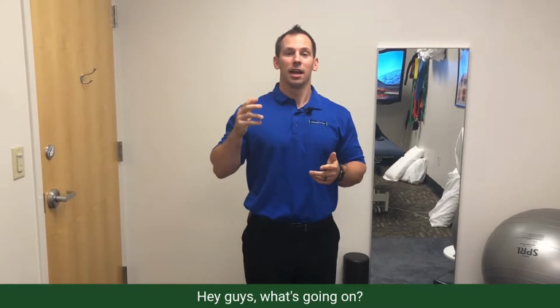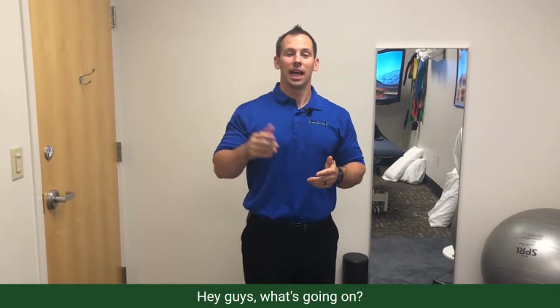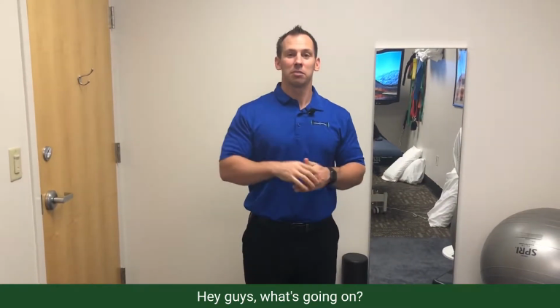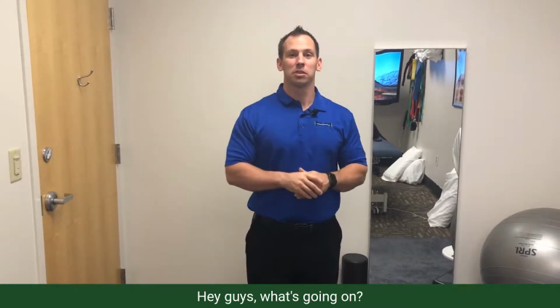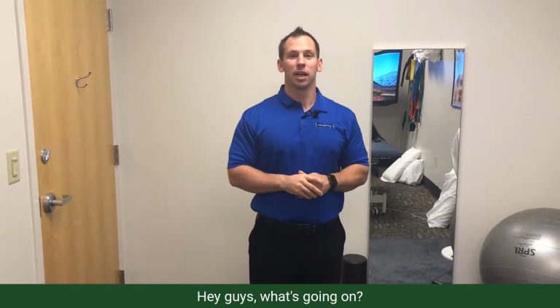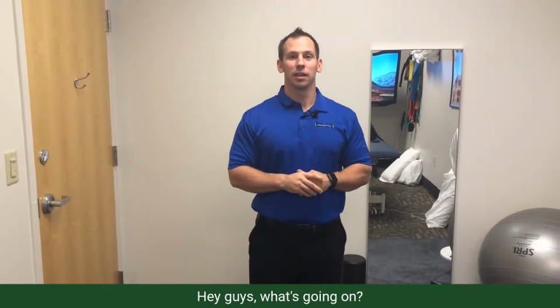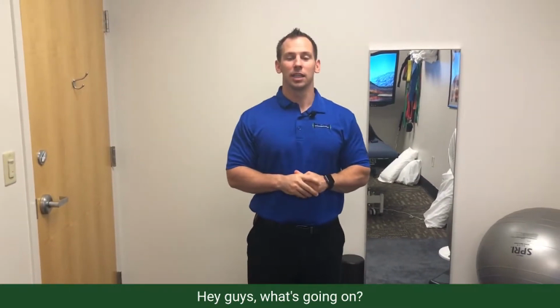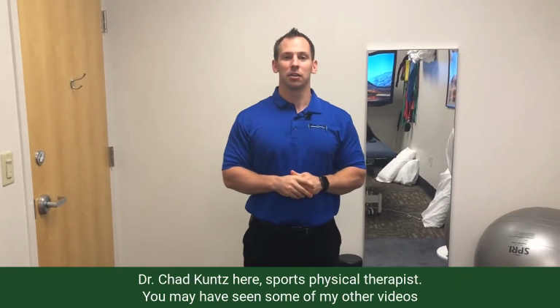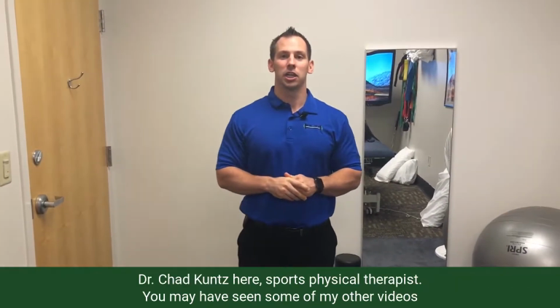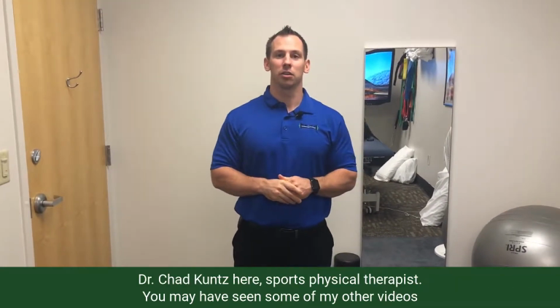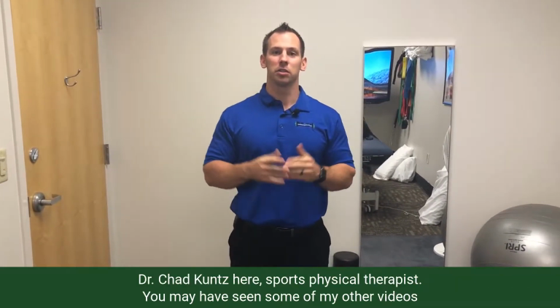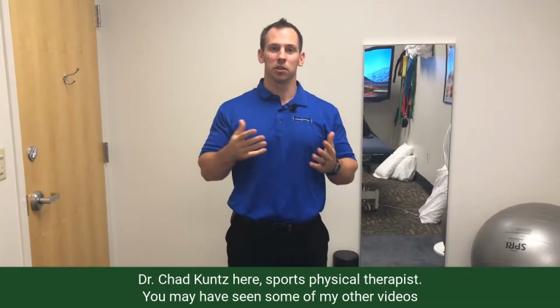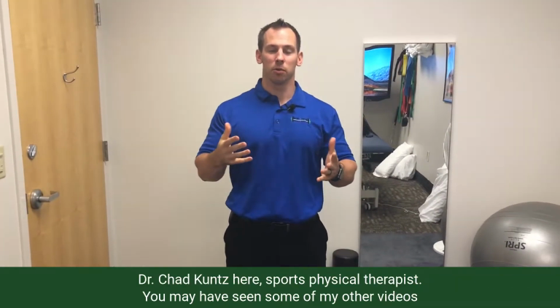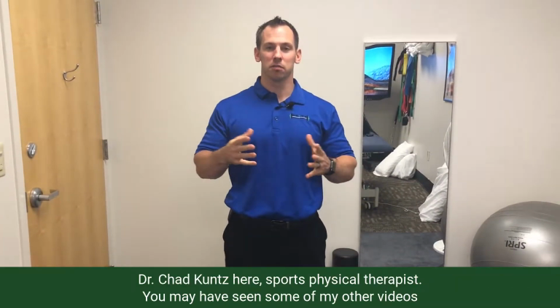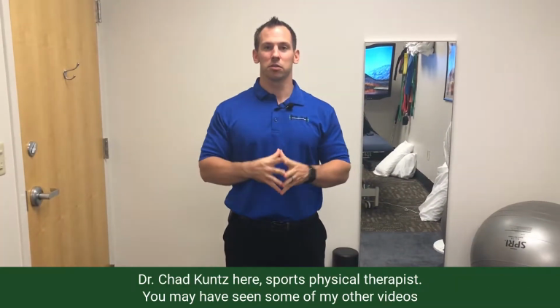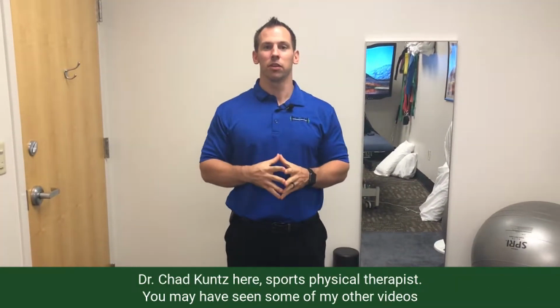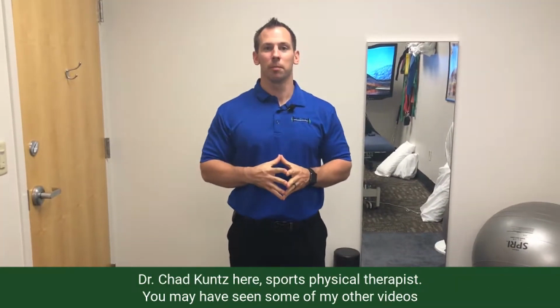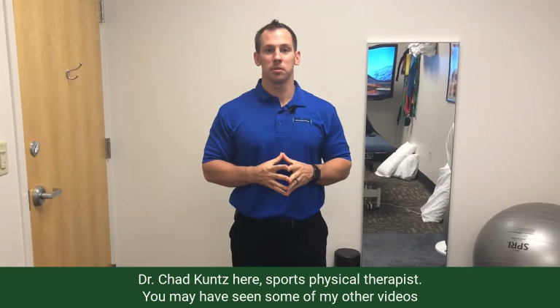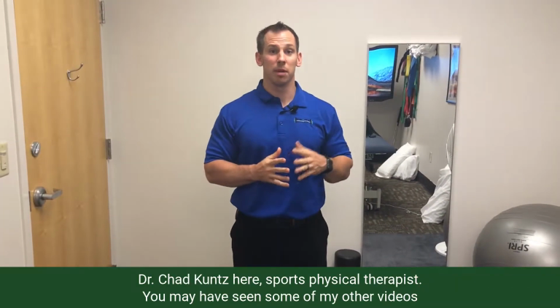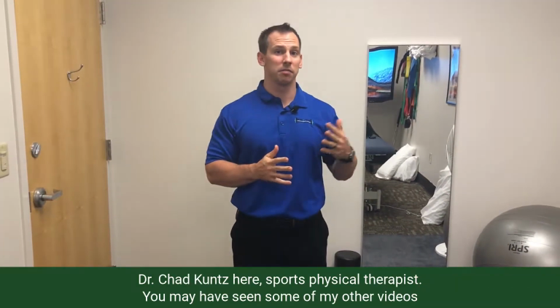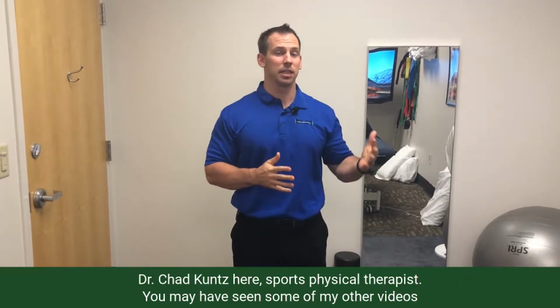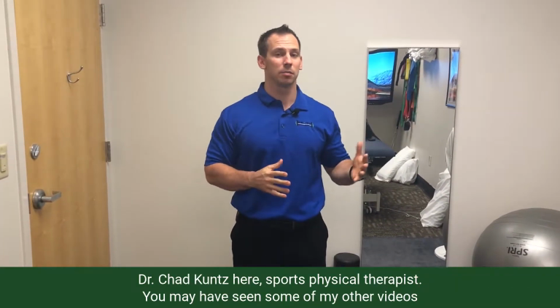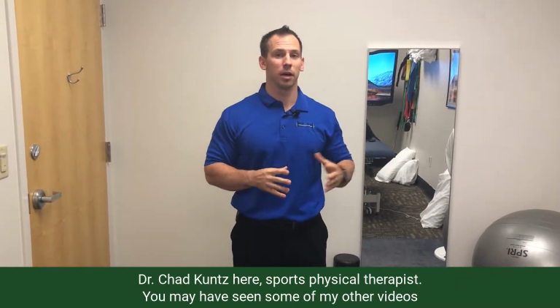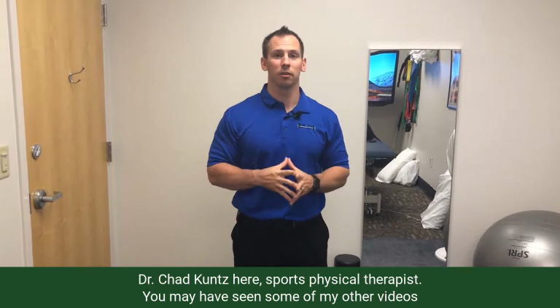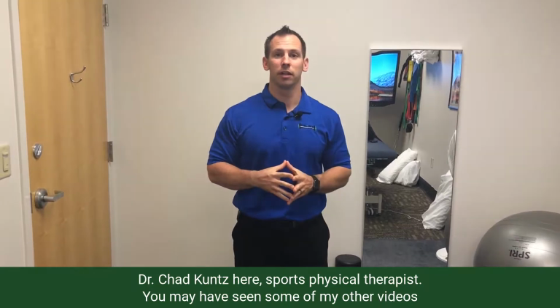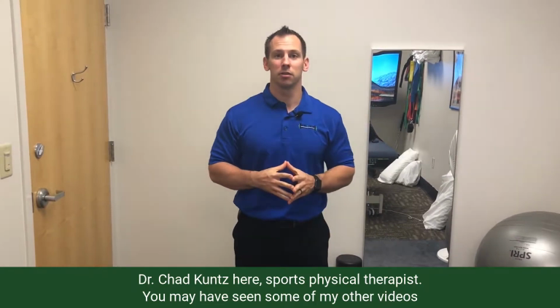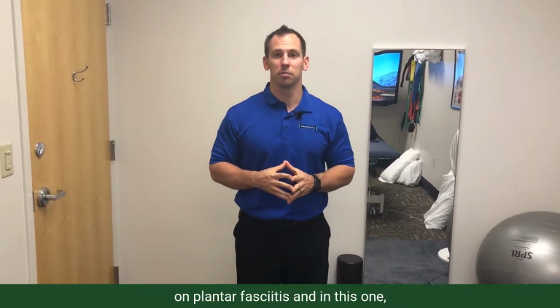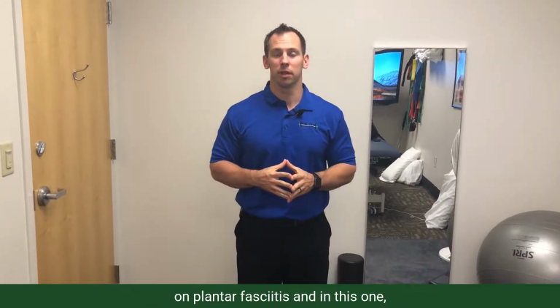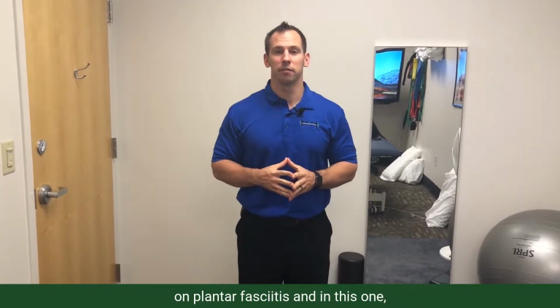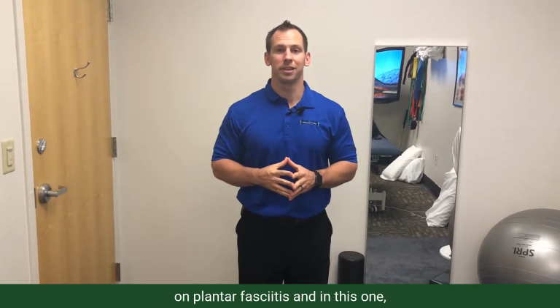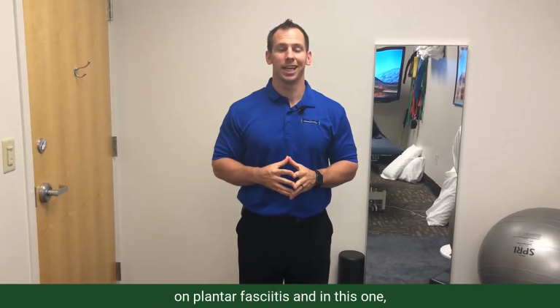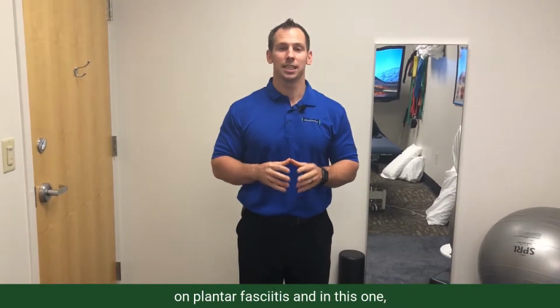Hey guys, what's going on? Dr. Chad Coons here, sports physical therapist. You may have seen some of my other videos on plantar fasciitis.